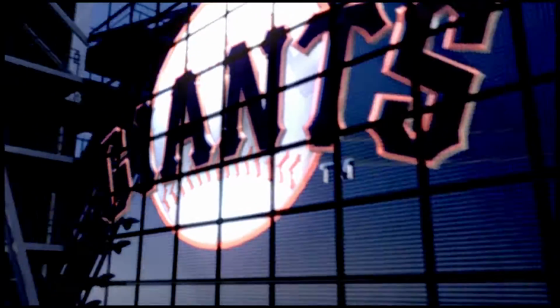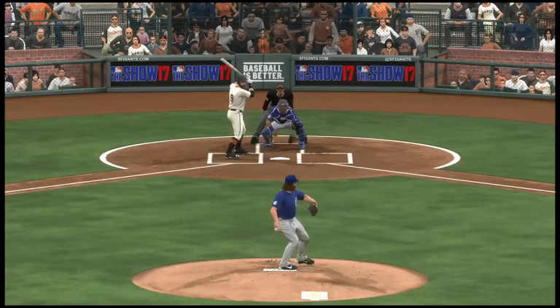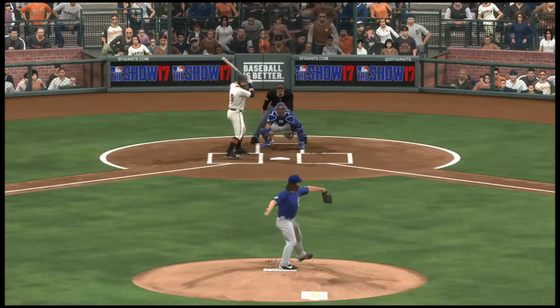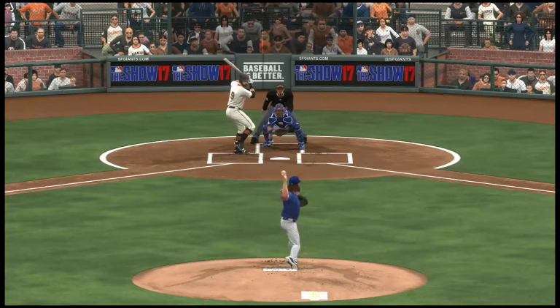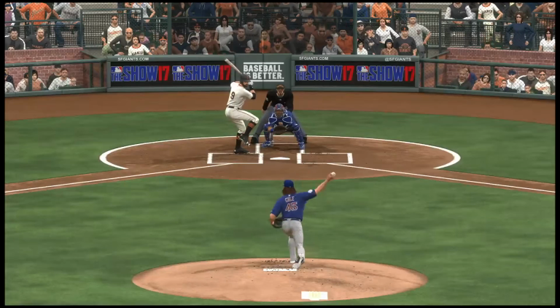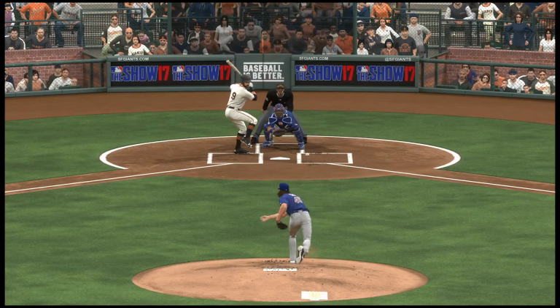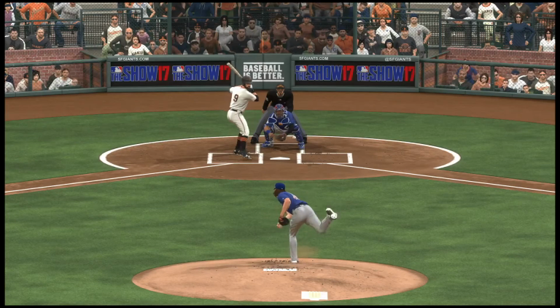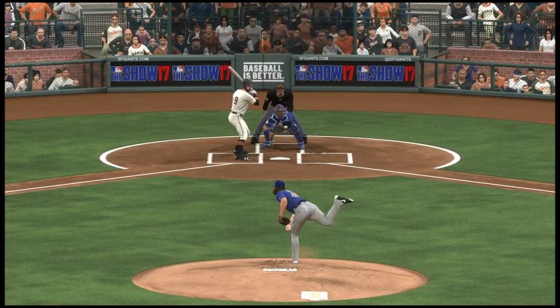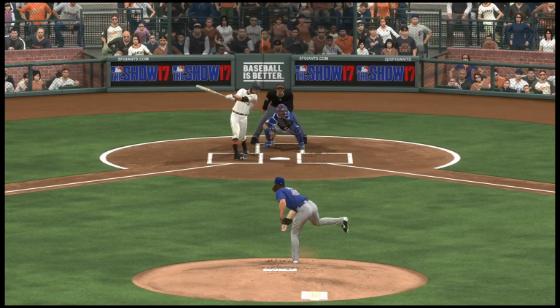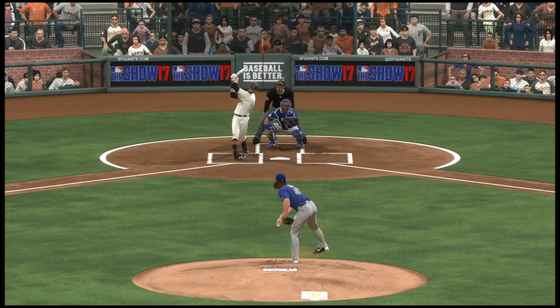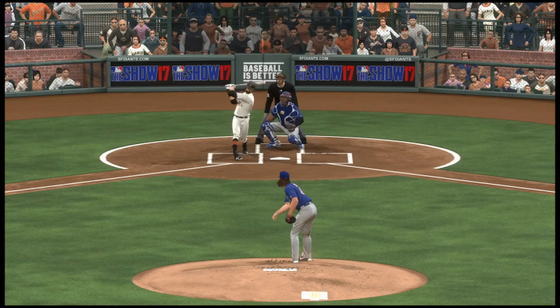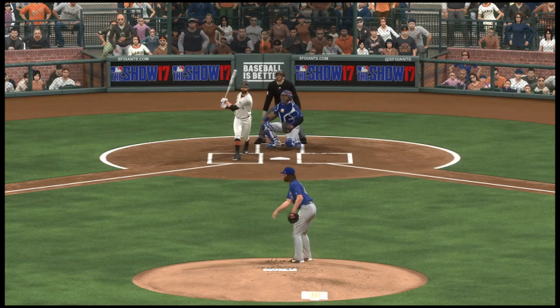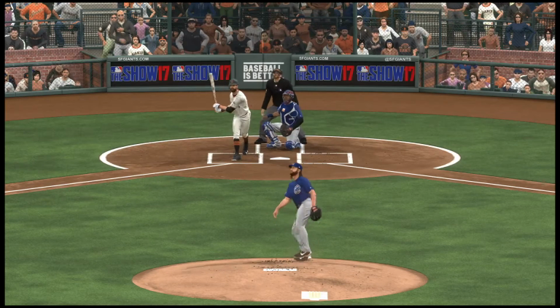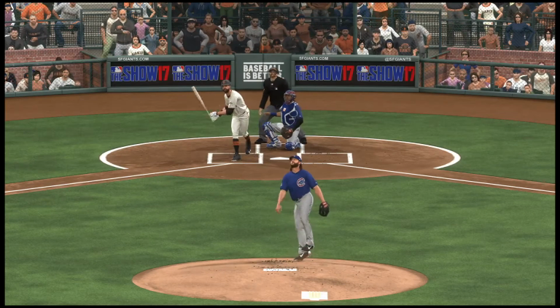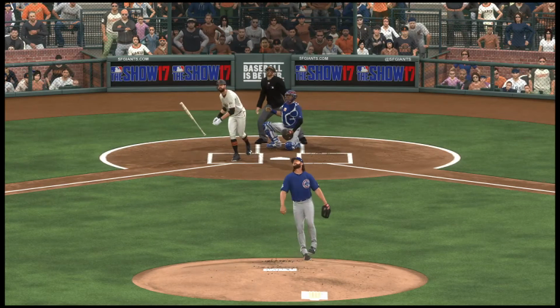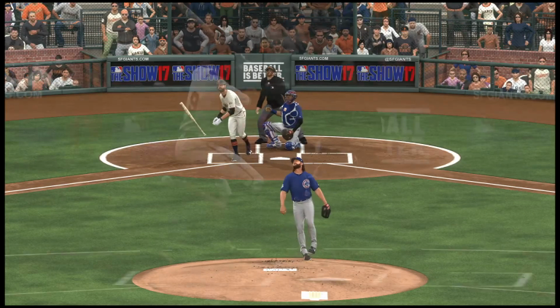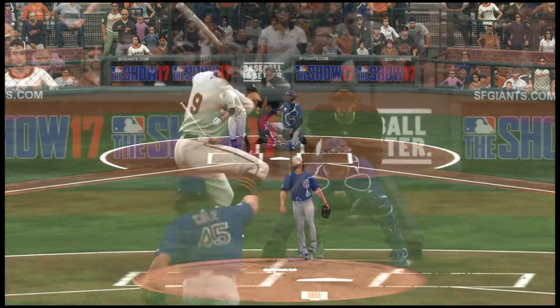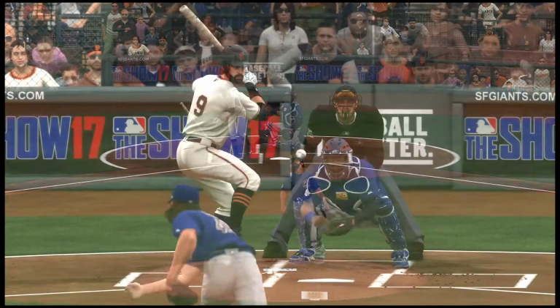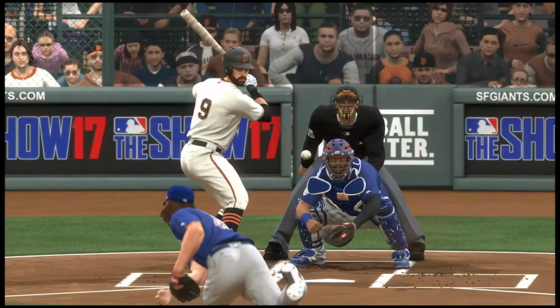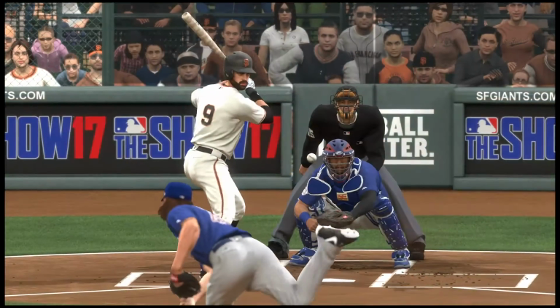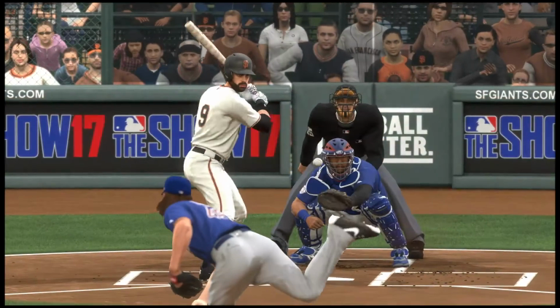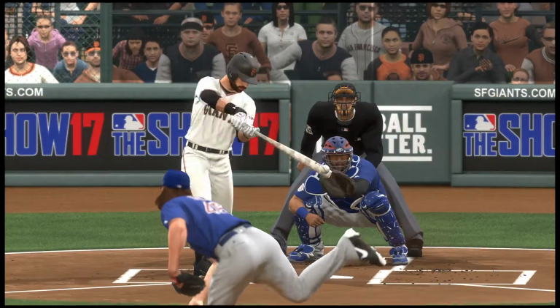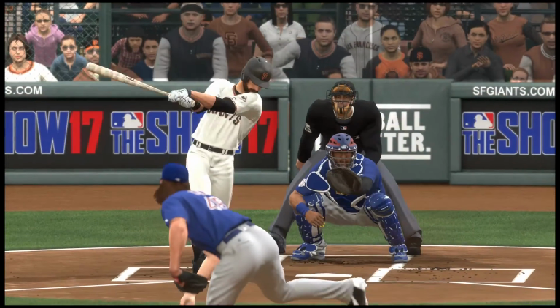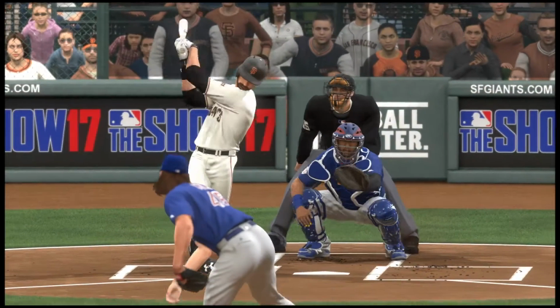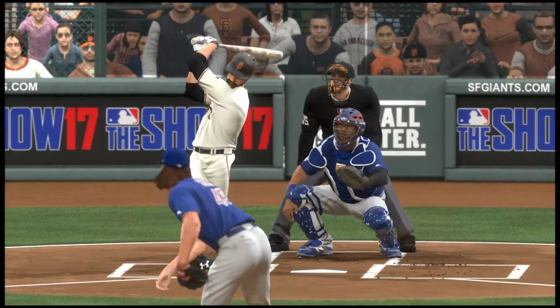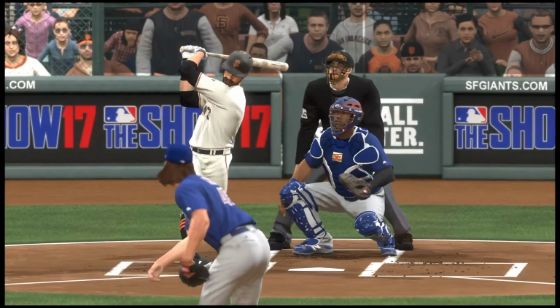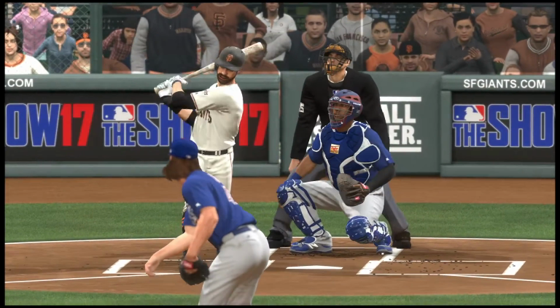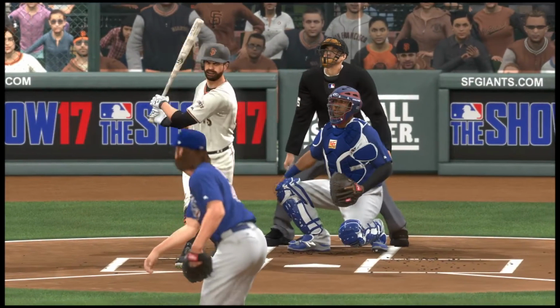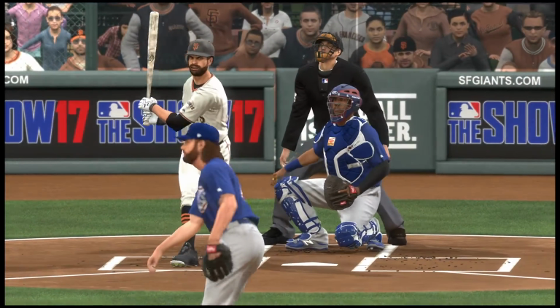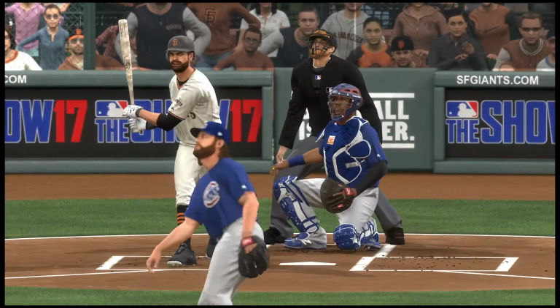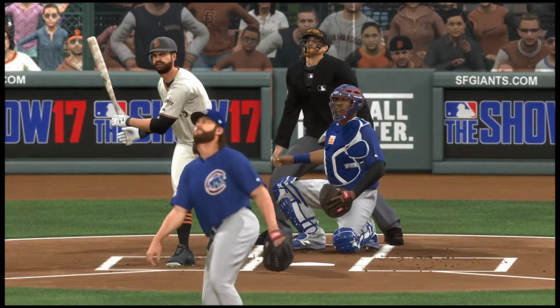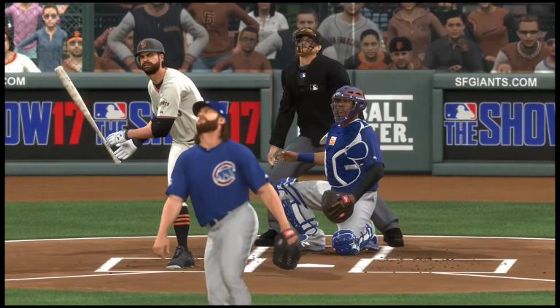He tried to sneak a fastball by him, and like they always say, you can't sneak the cheese by the rat, particularly if it's up high like that one right there.